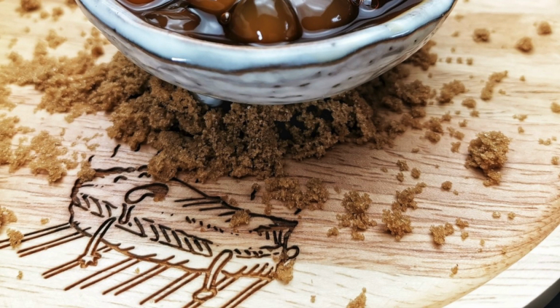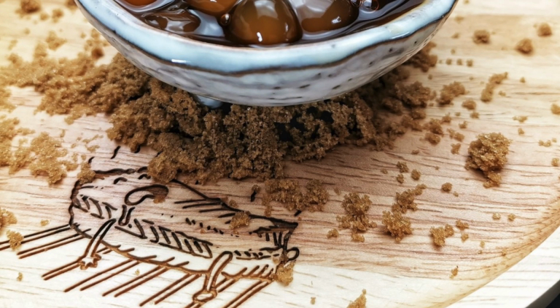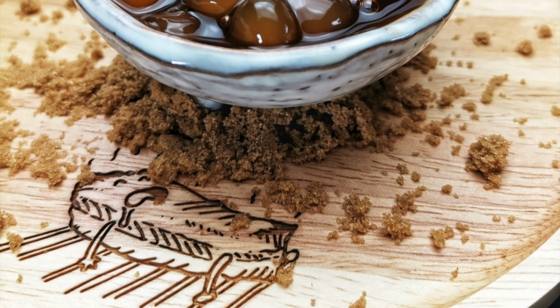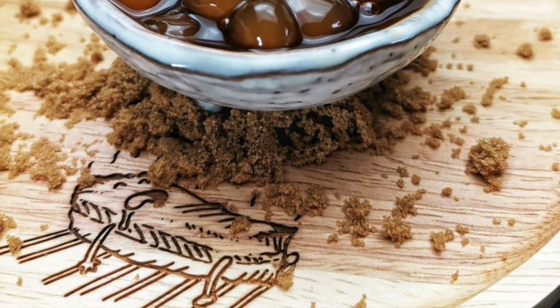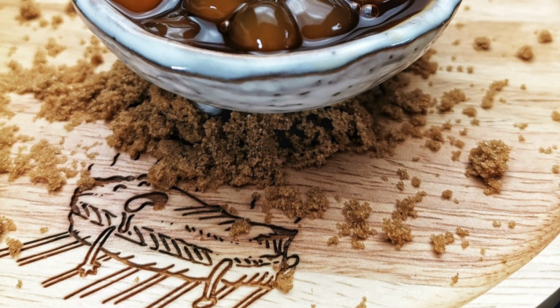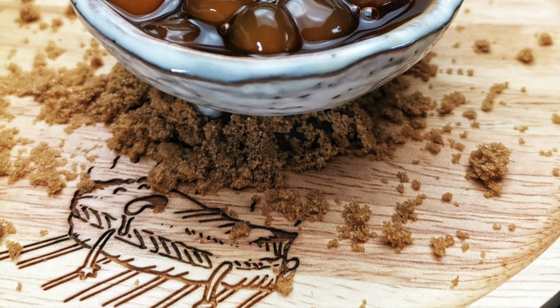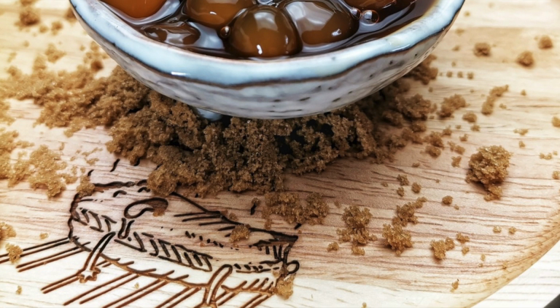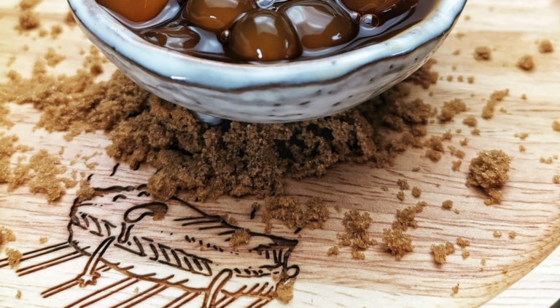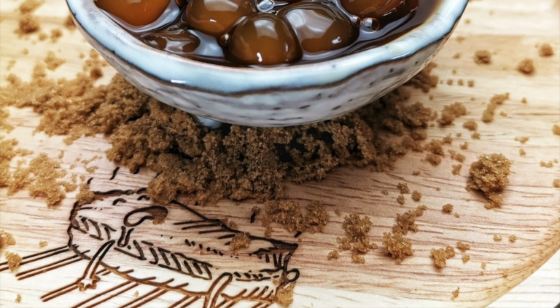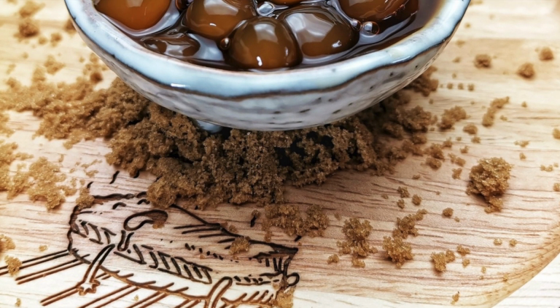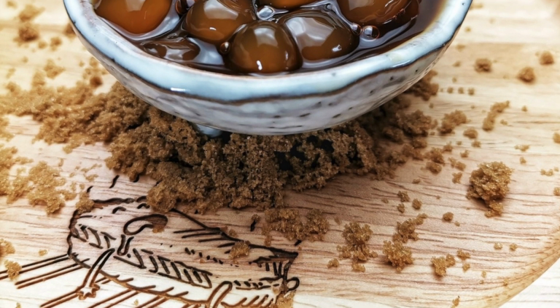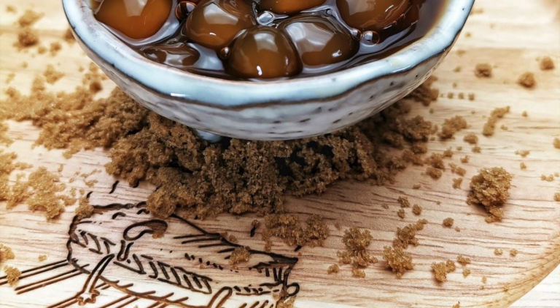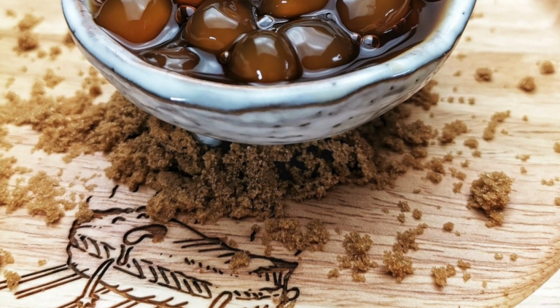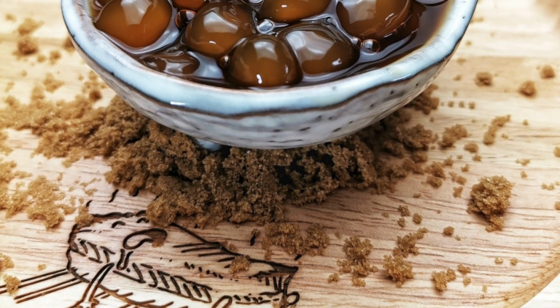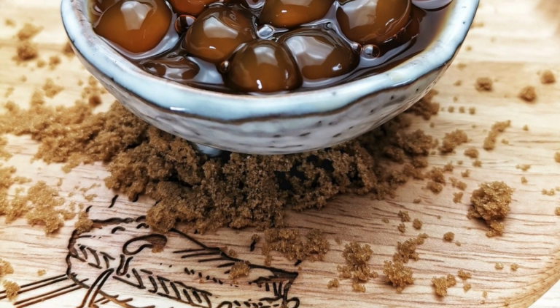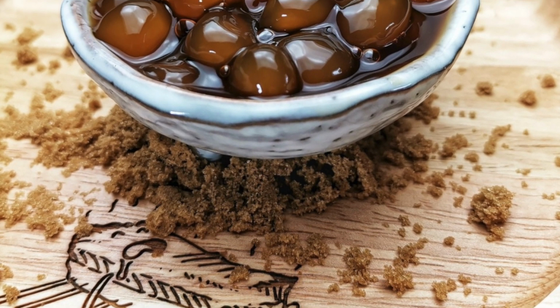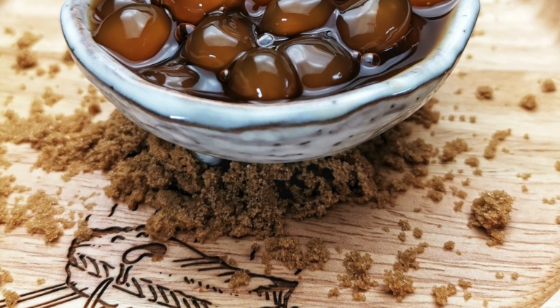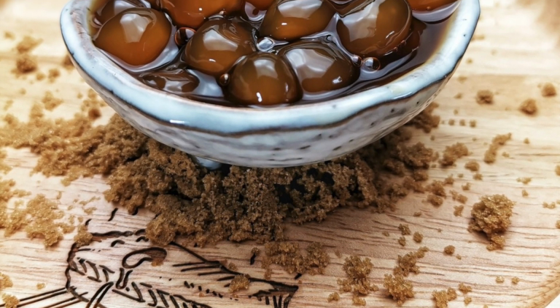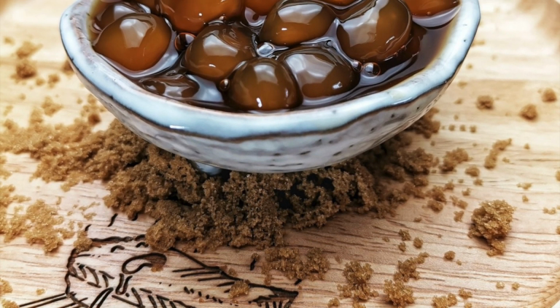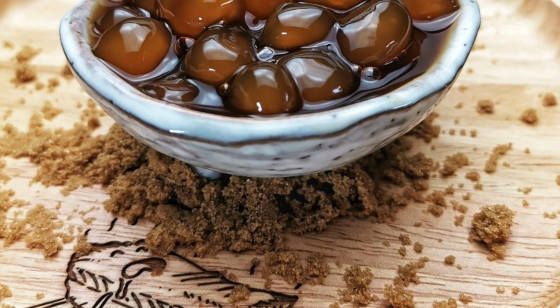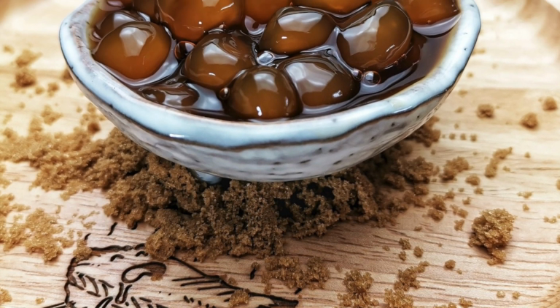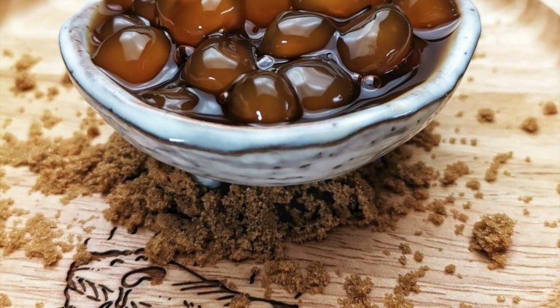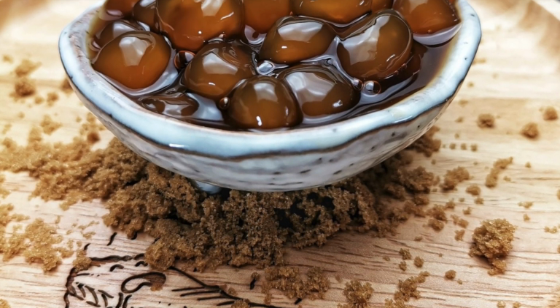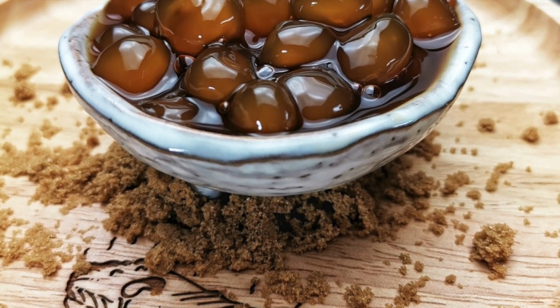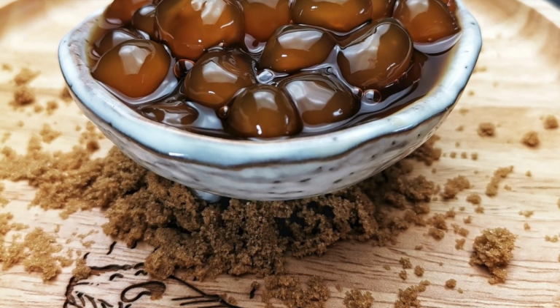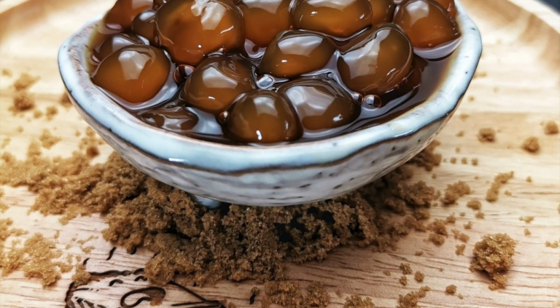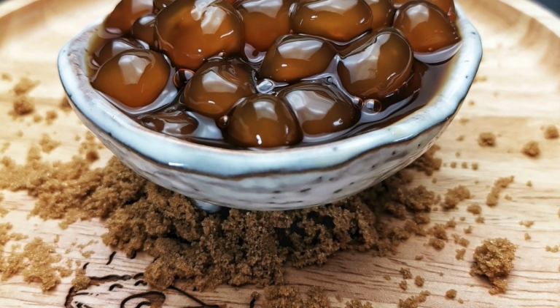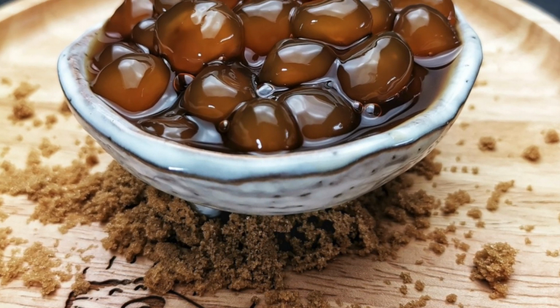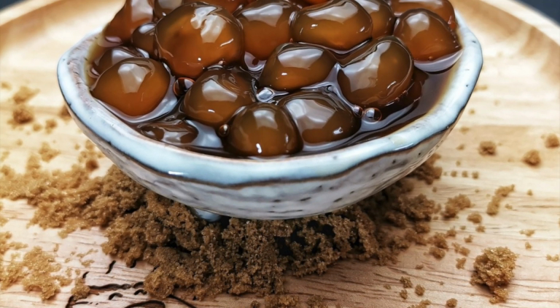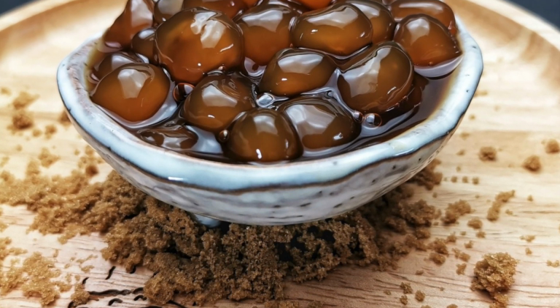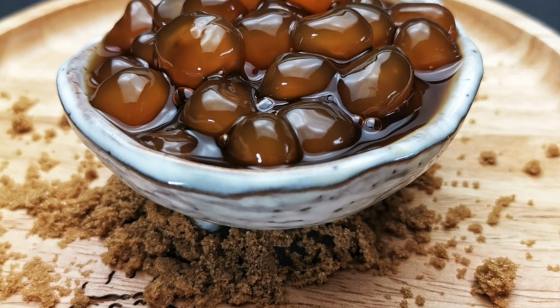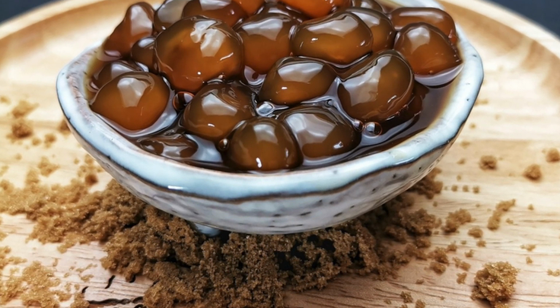Hey everyone, today we're going to make brown sugar boba with only three ingredients.